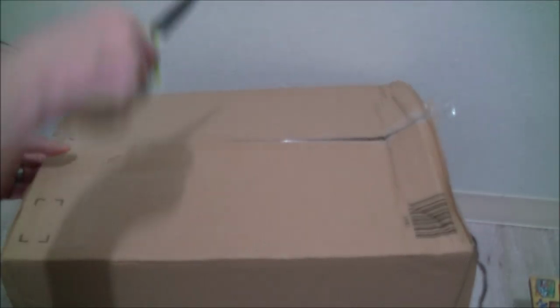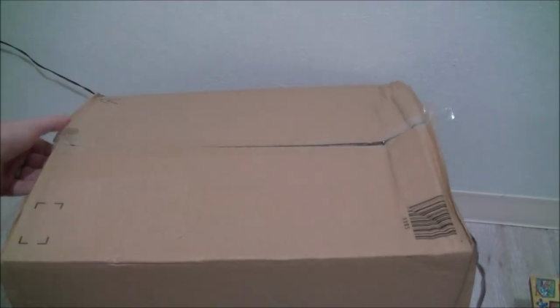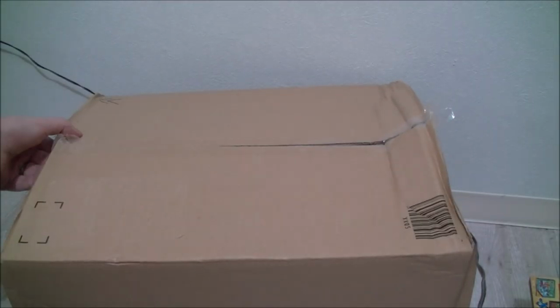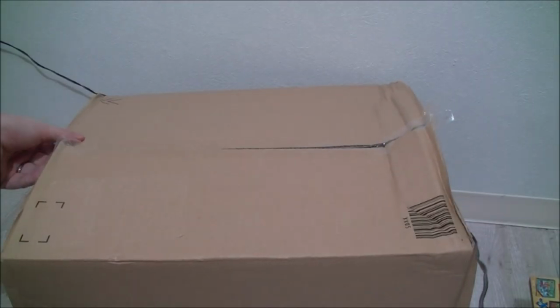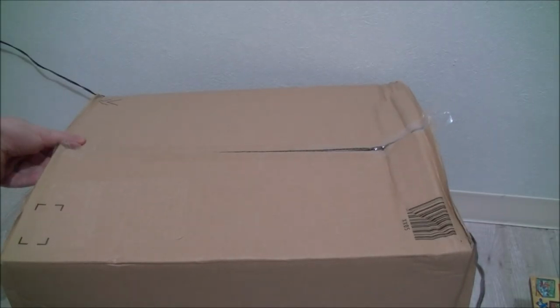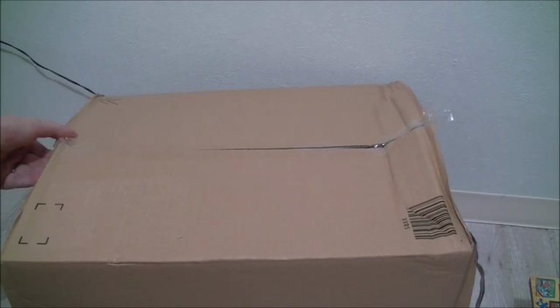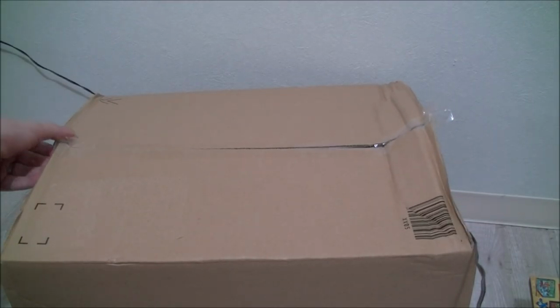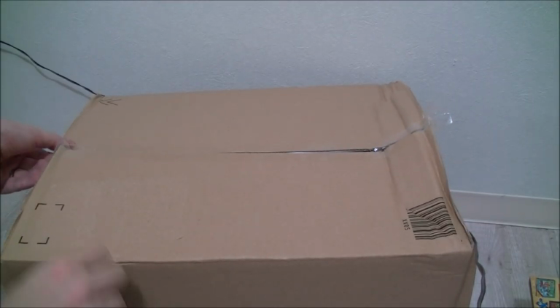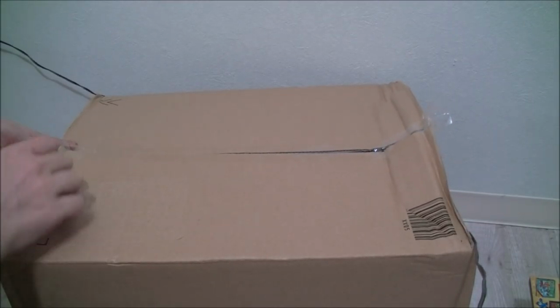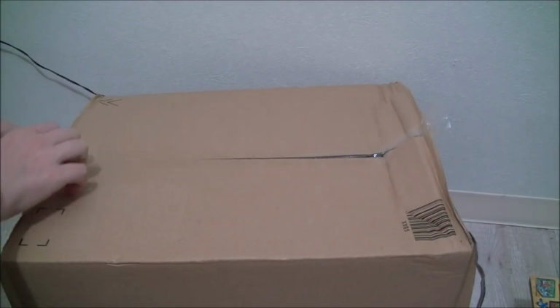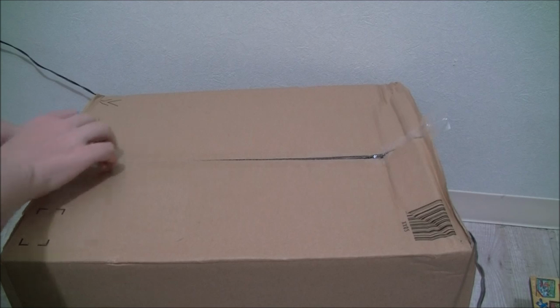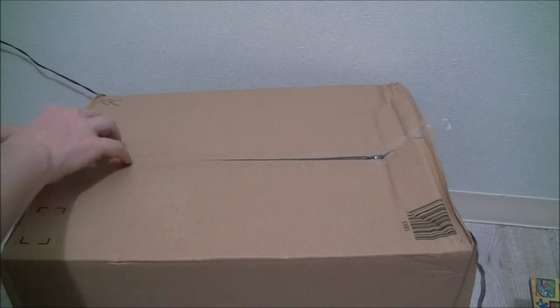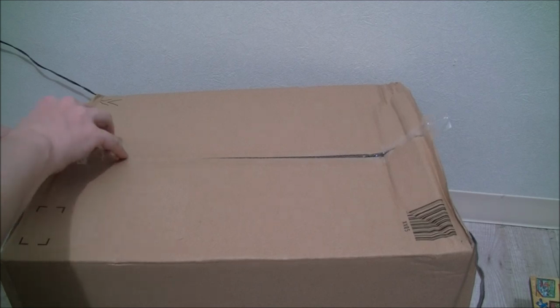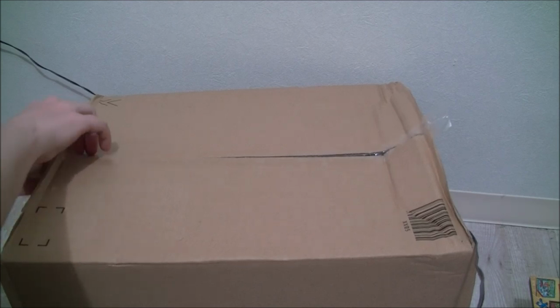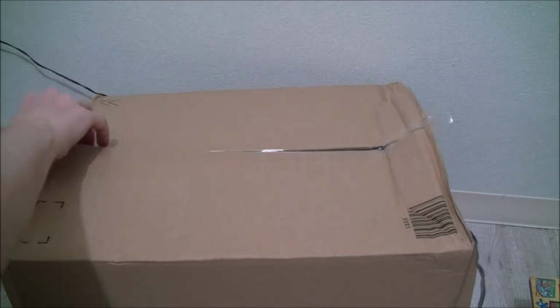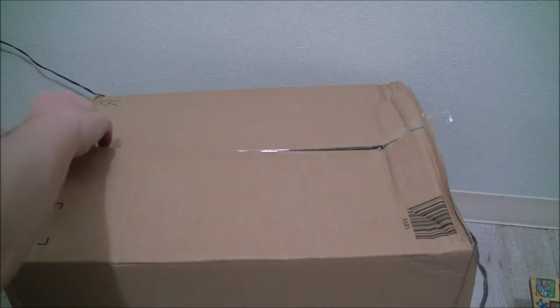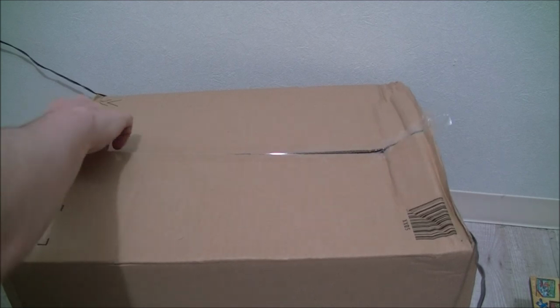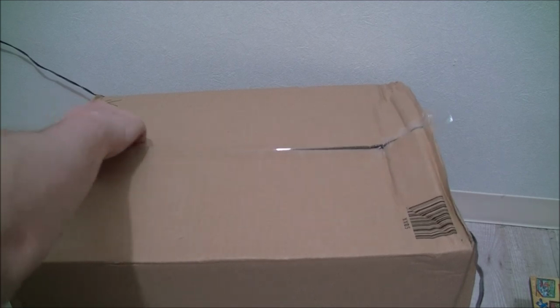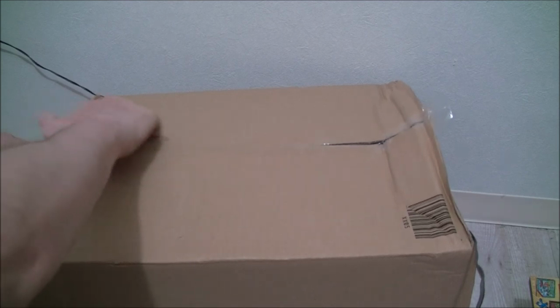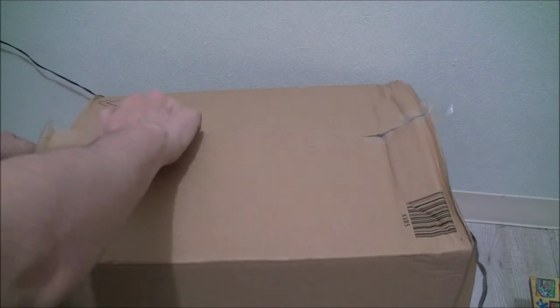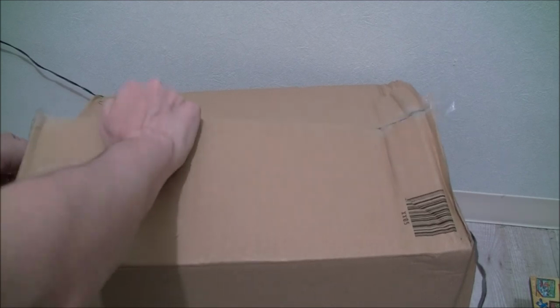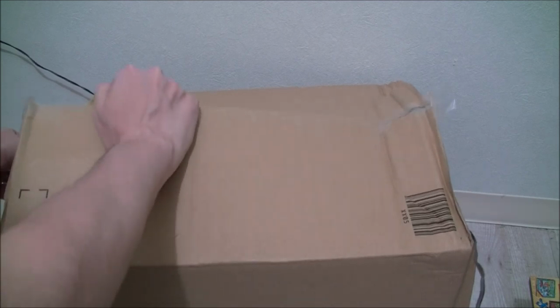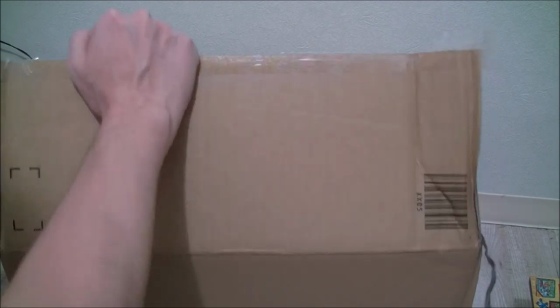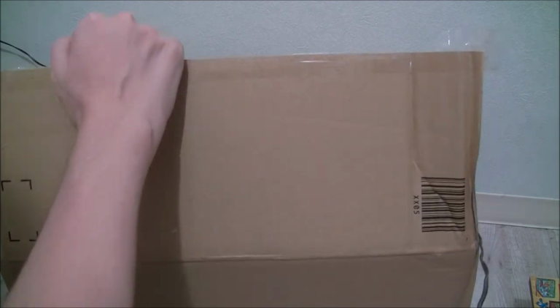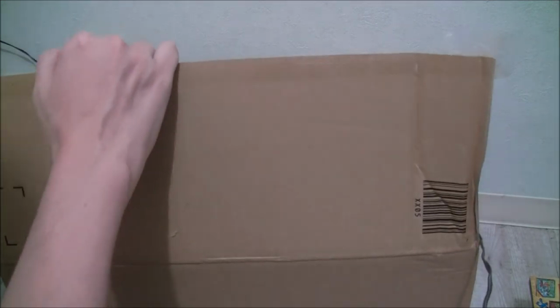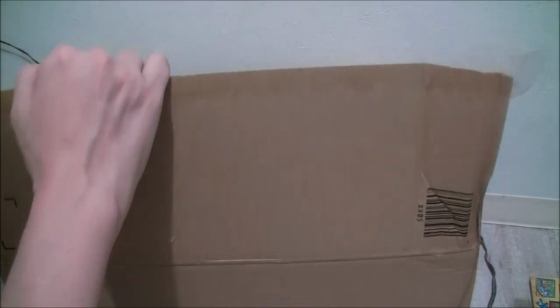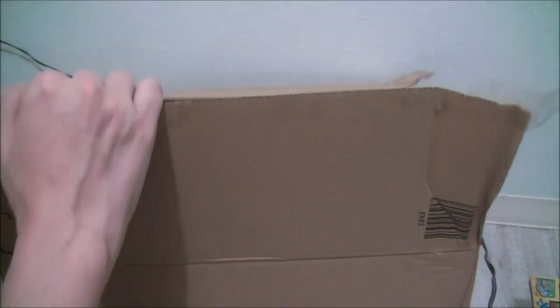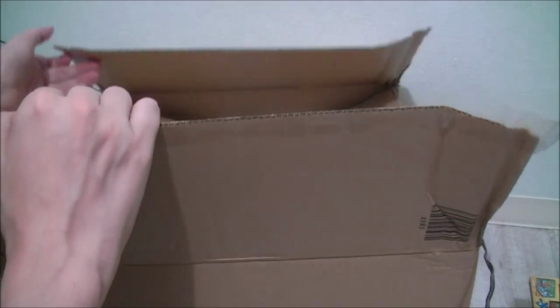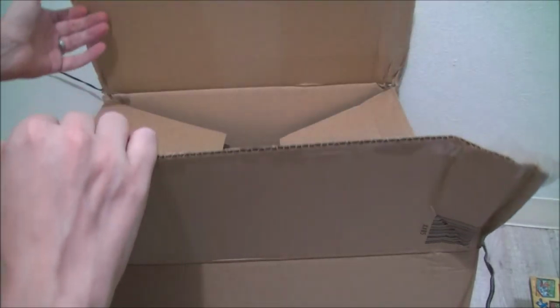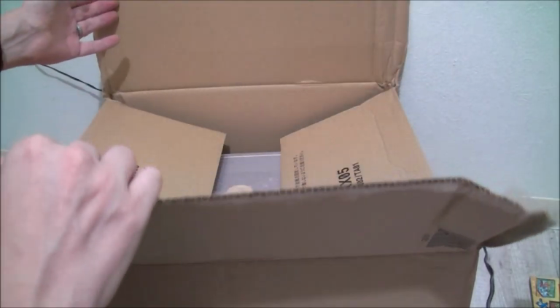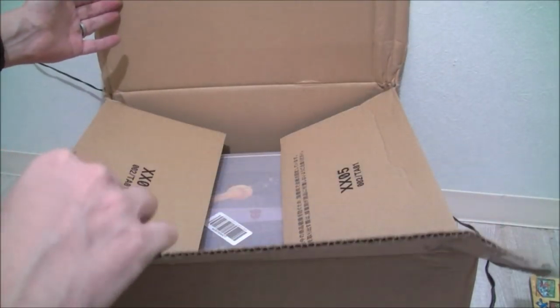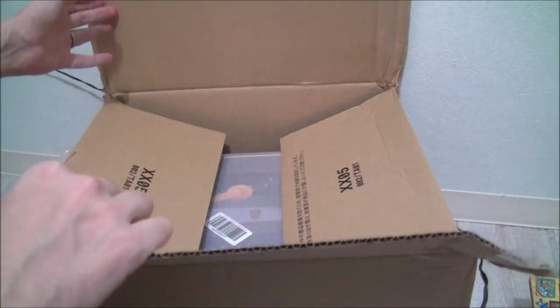The smashed-up box does kind of worry me a little bit, but we'll see how it goes.